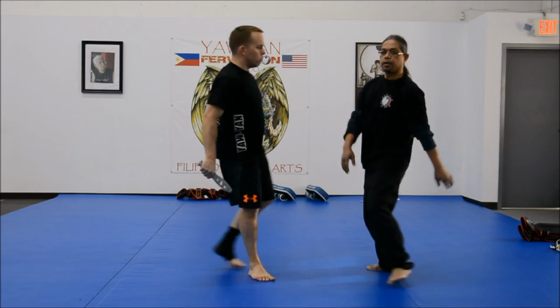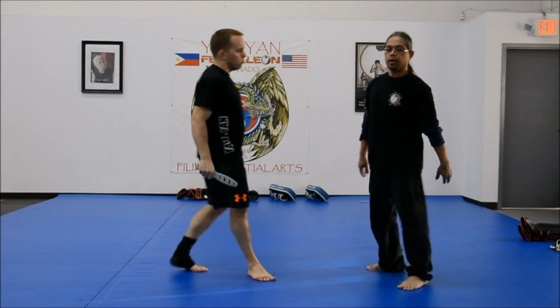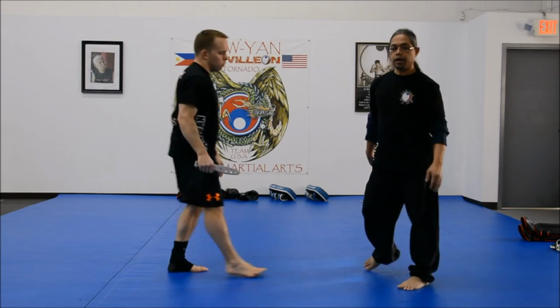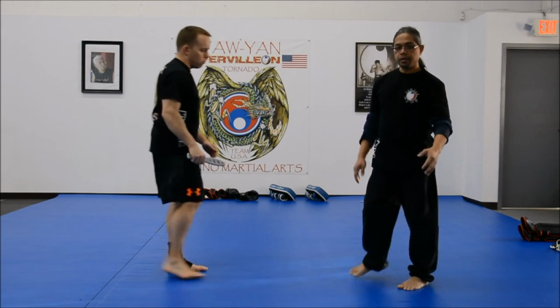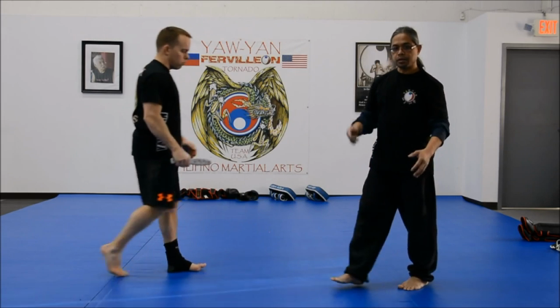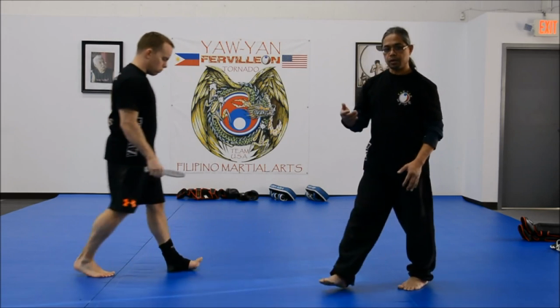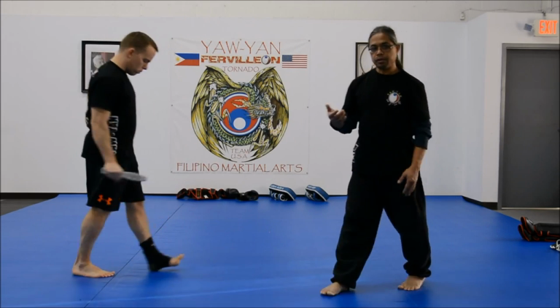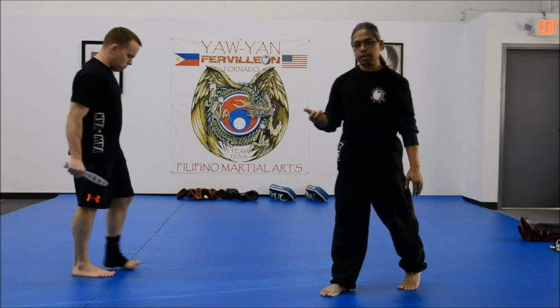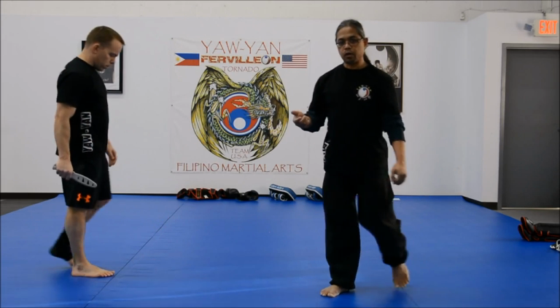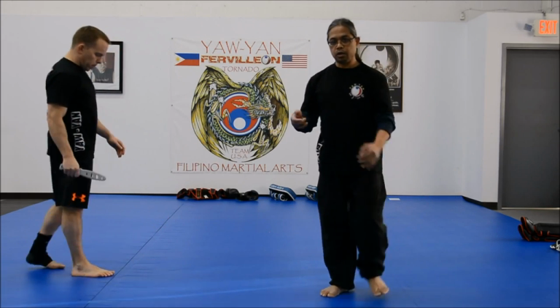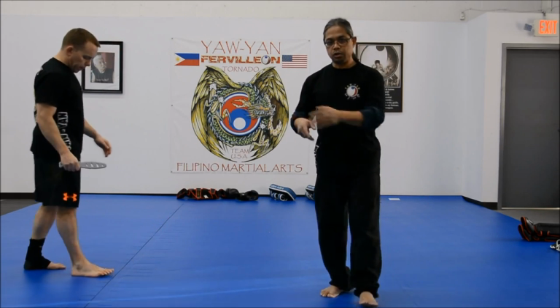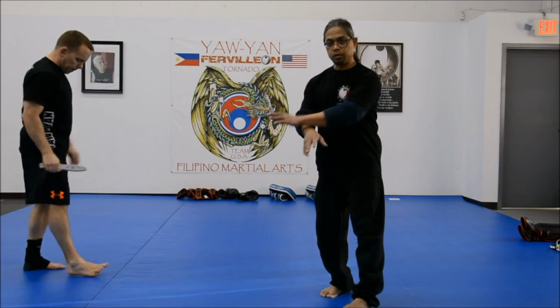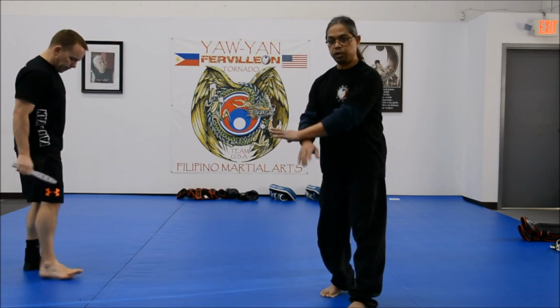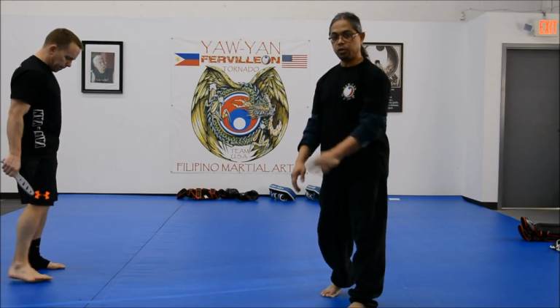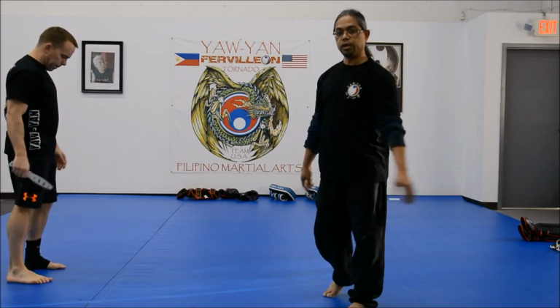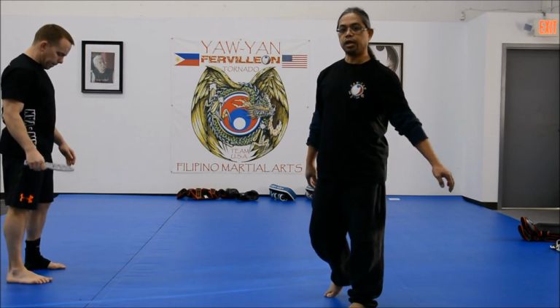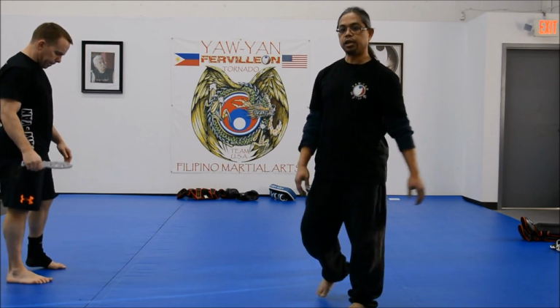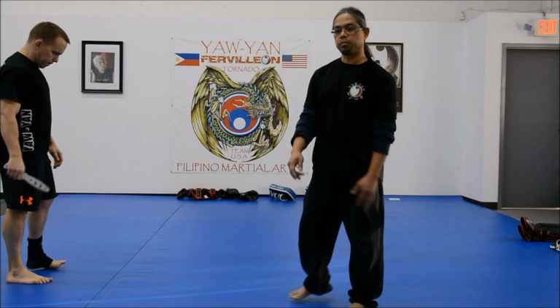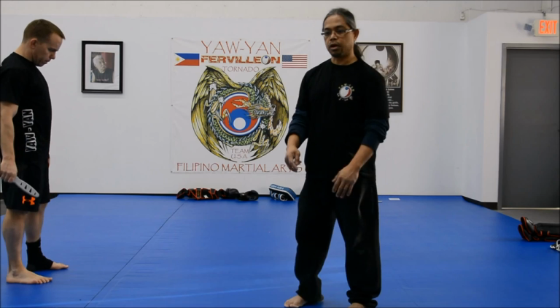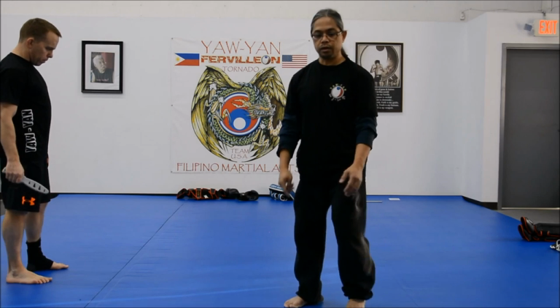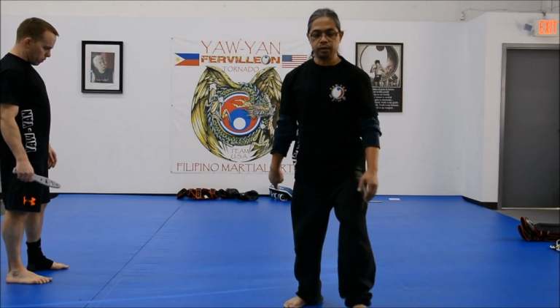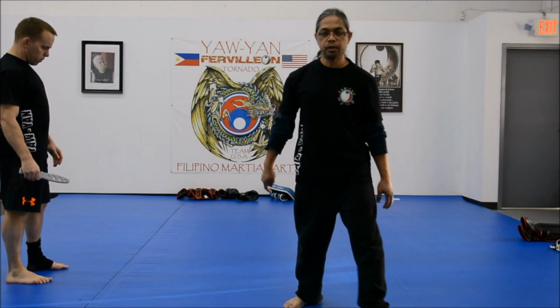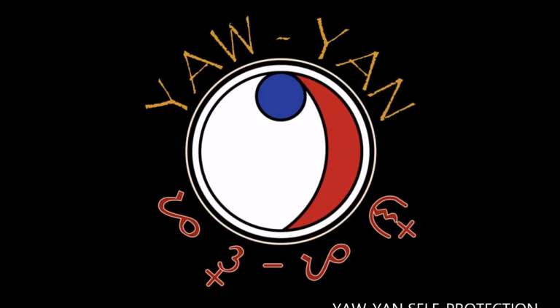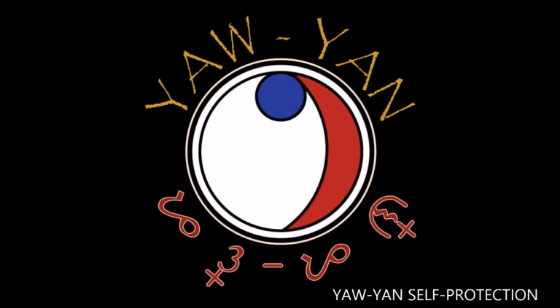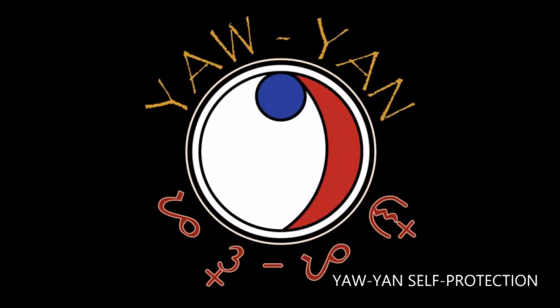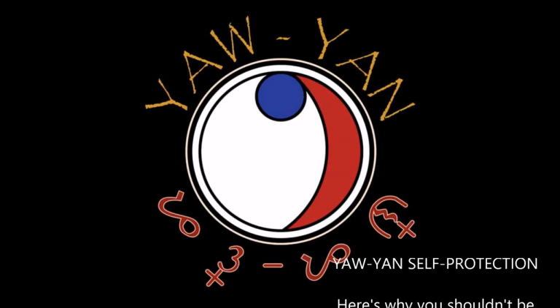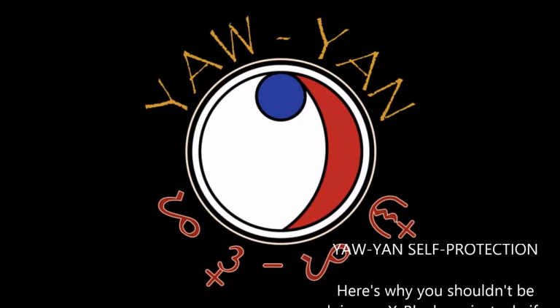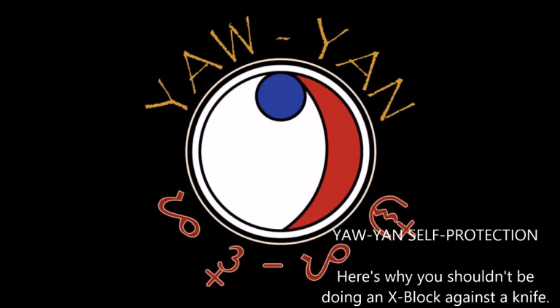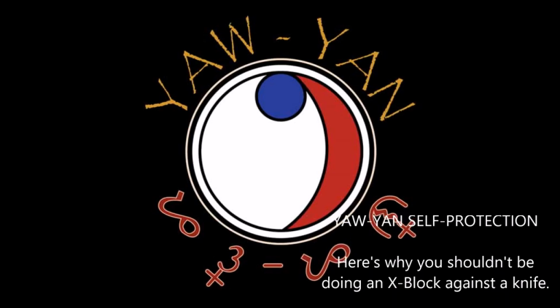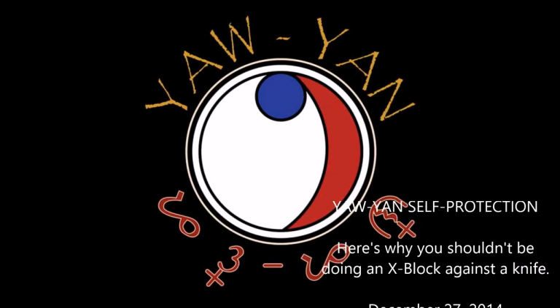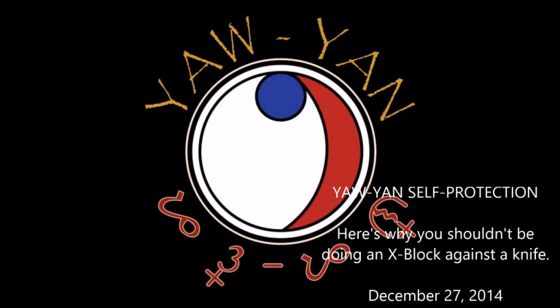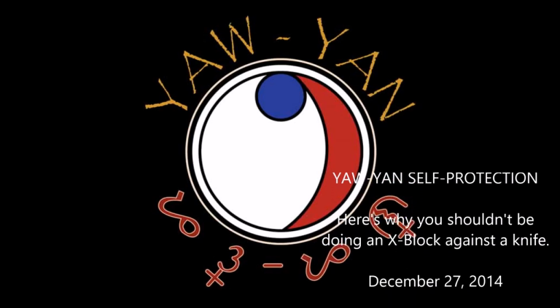All right, so that's why you shouldn't be doing the X-block.